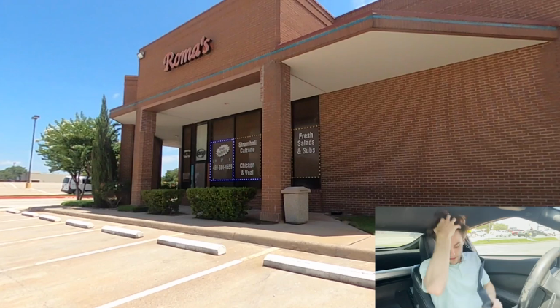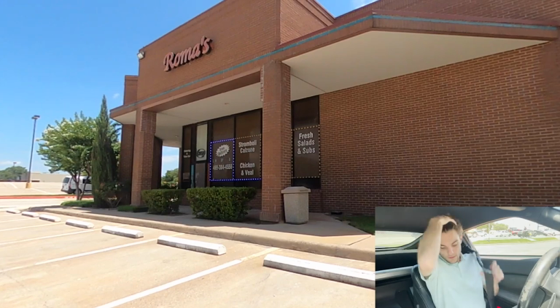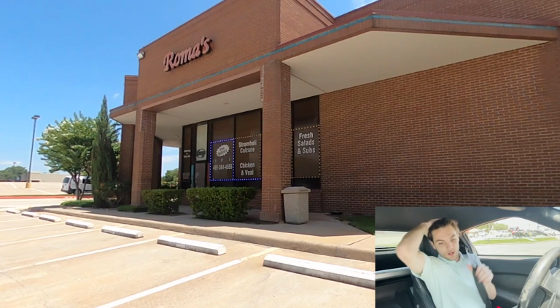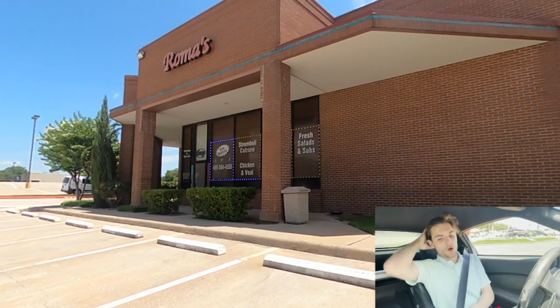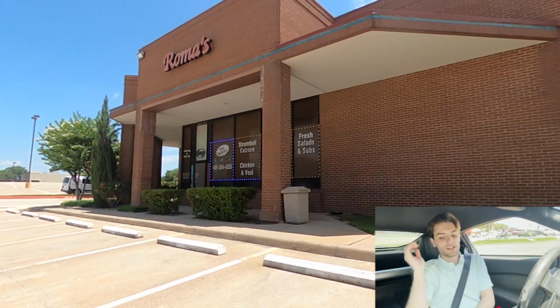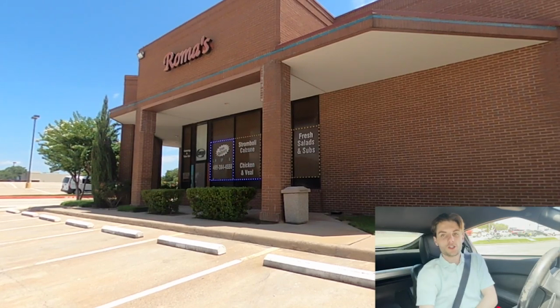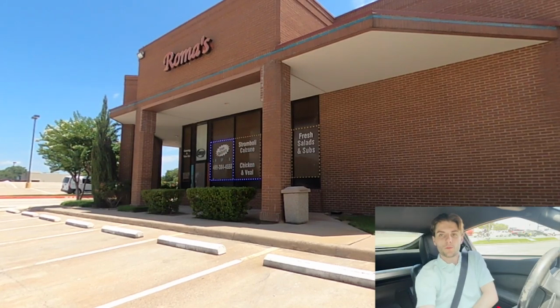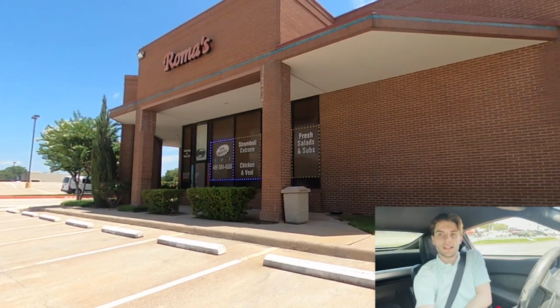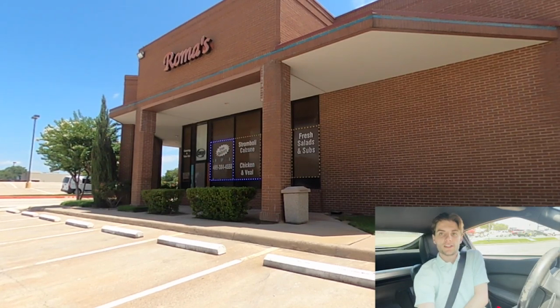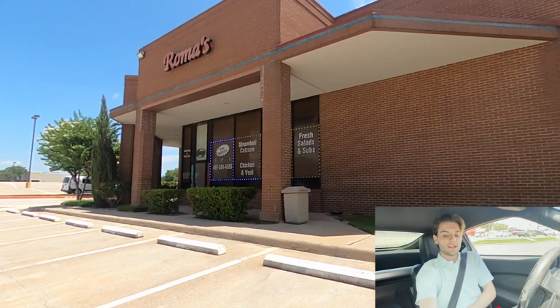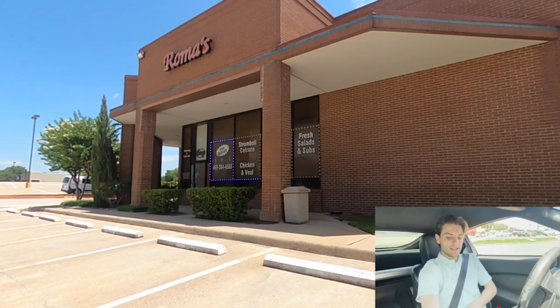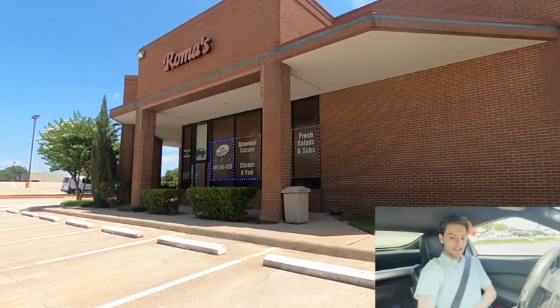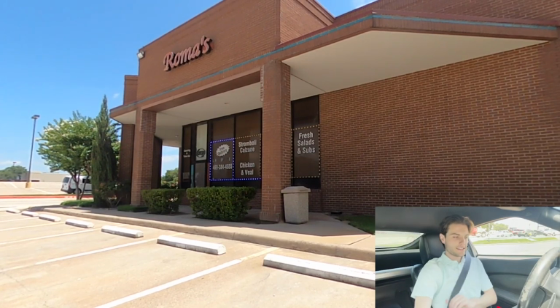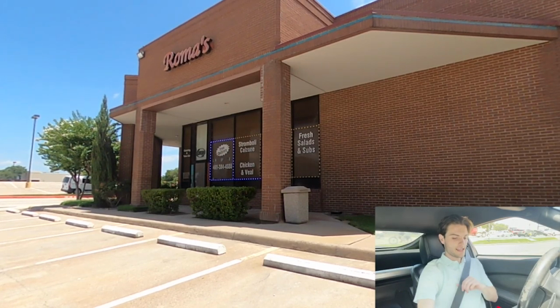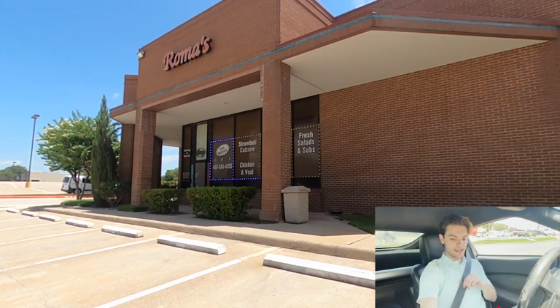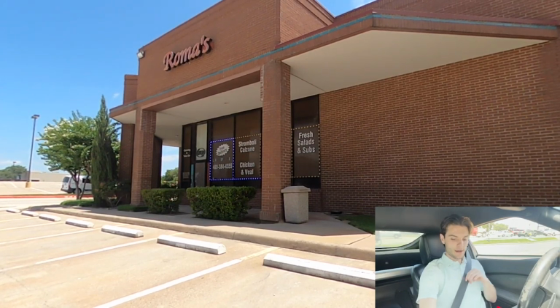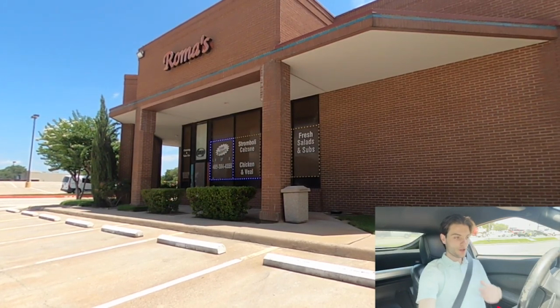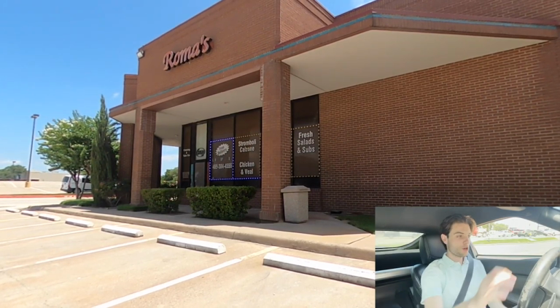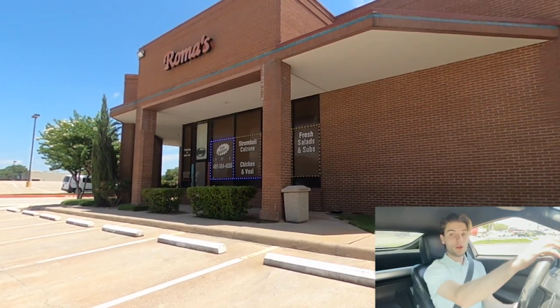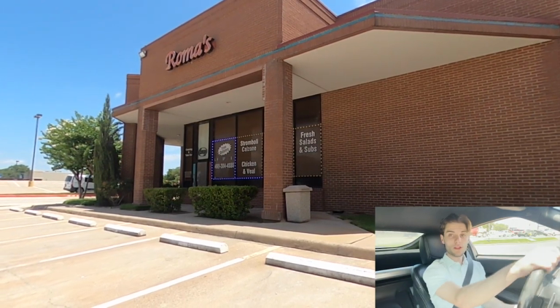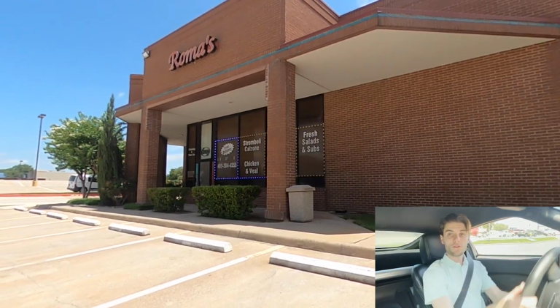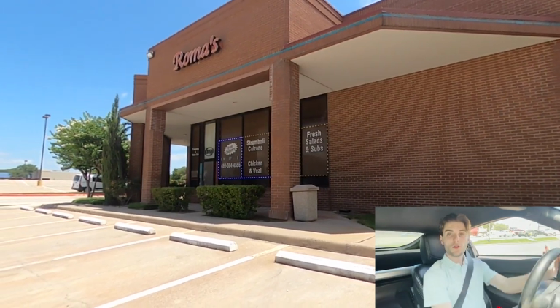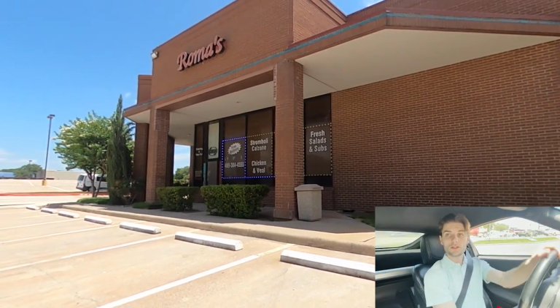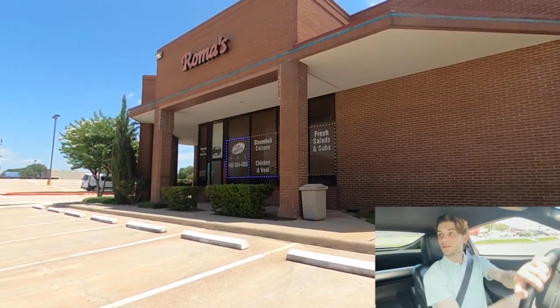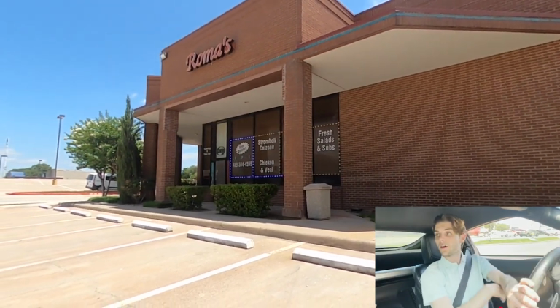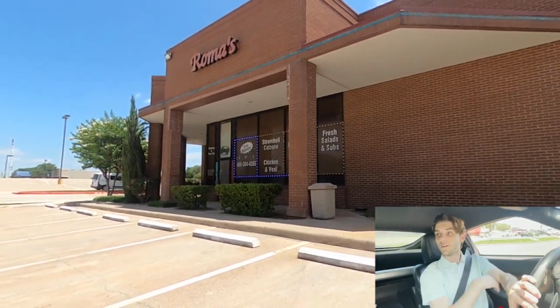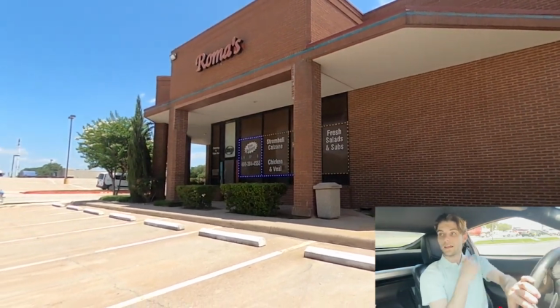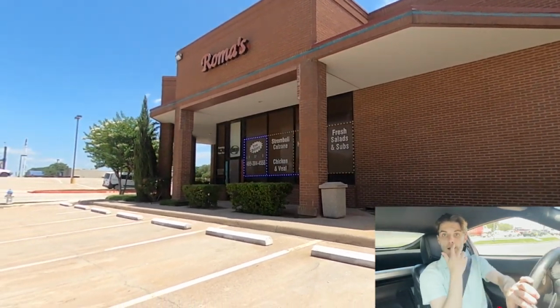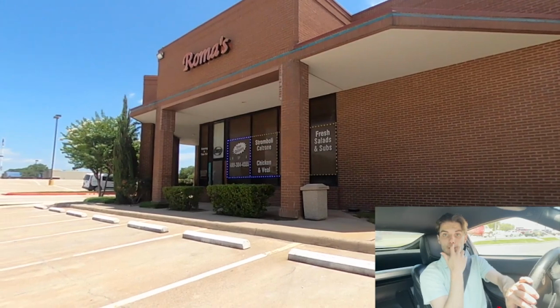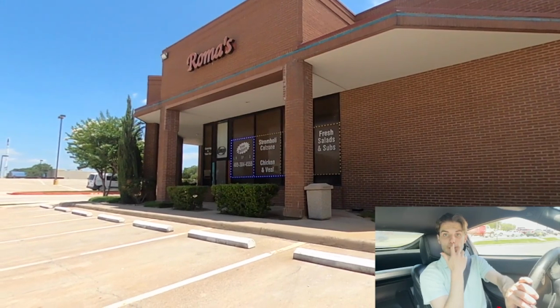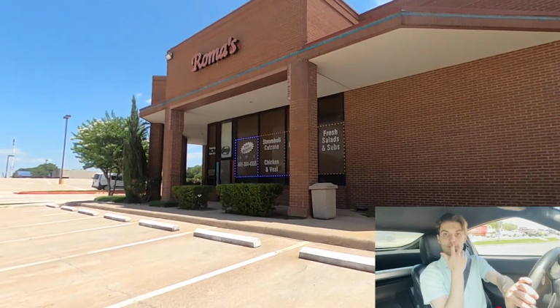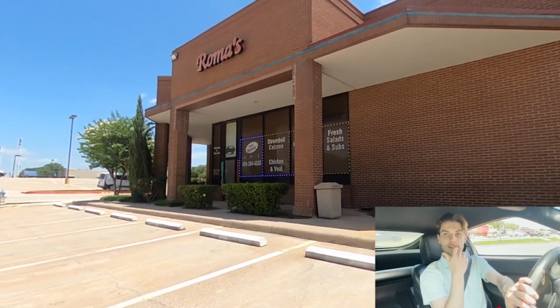We are going to Stewart Peninsula. It is a neighborhood with a golf course on the outskirts of it.